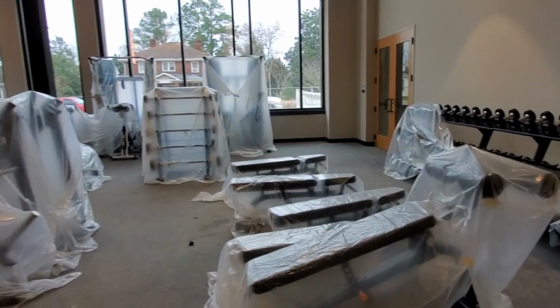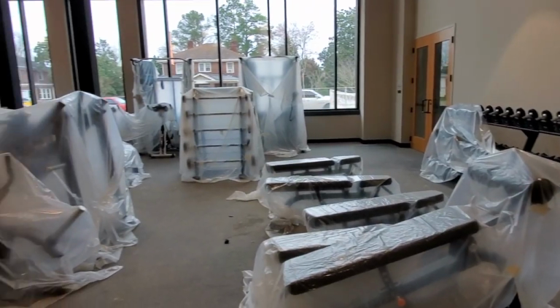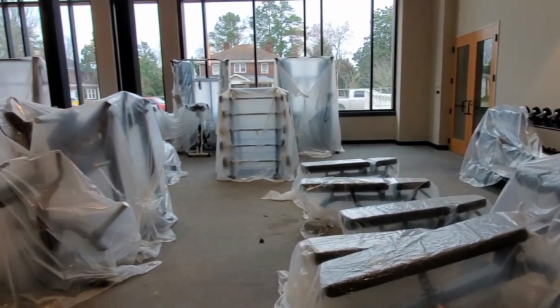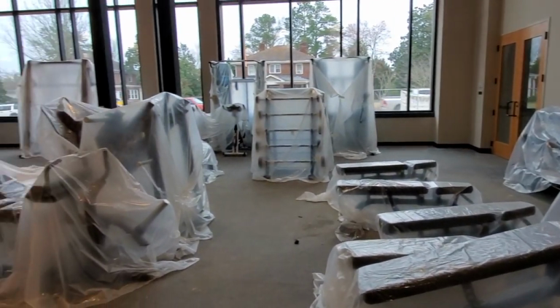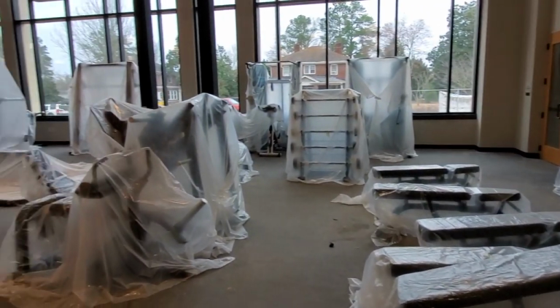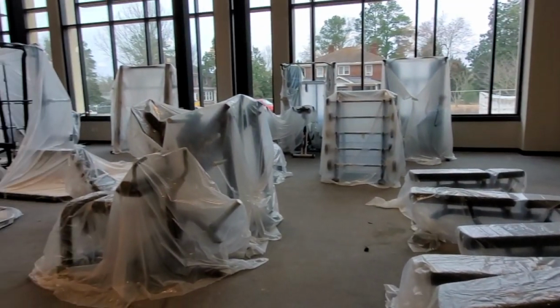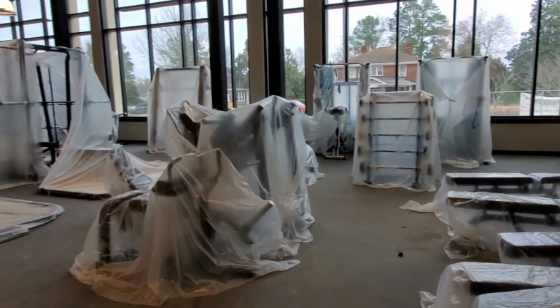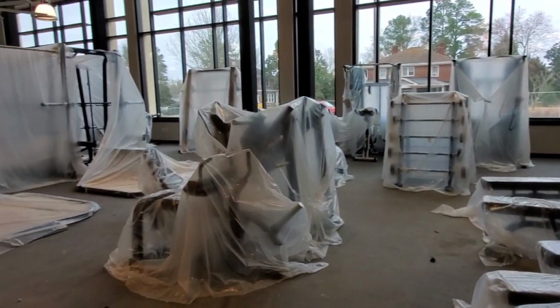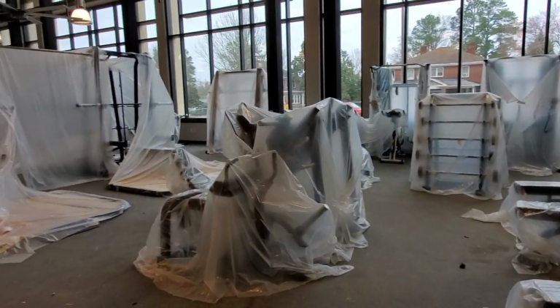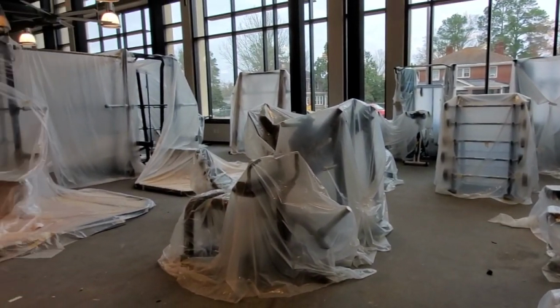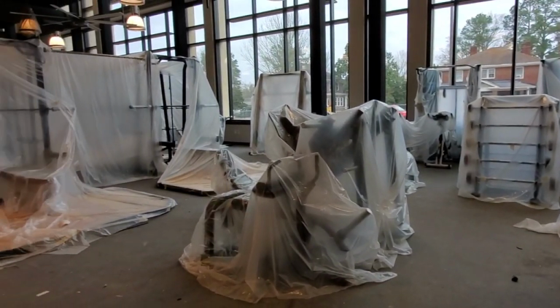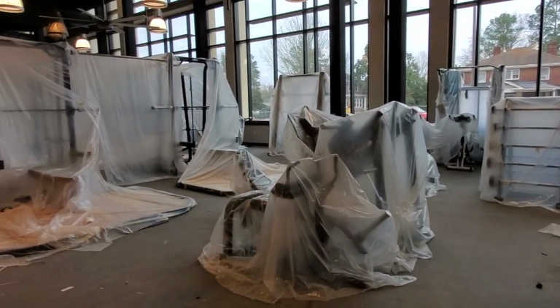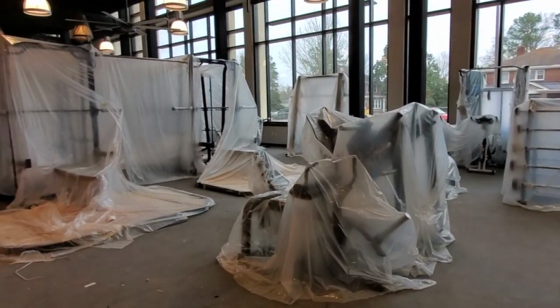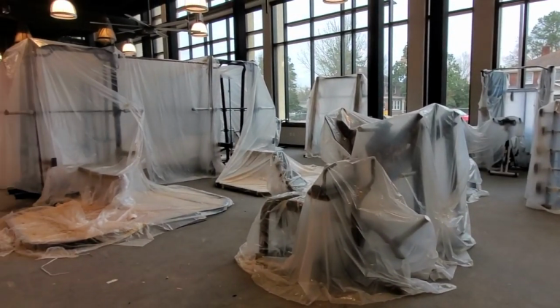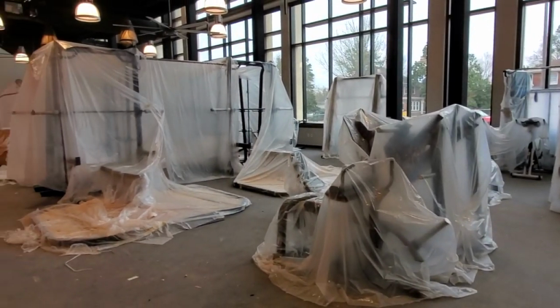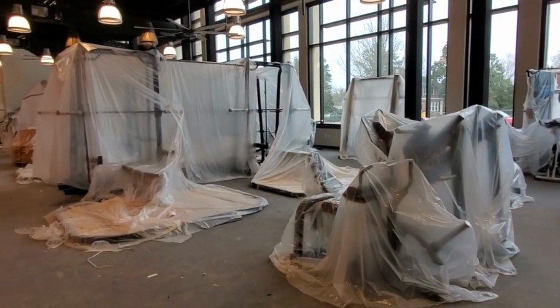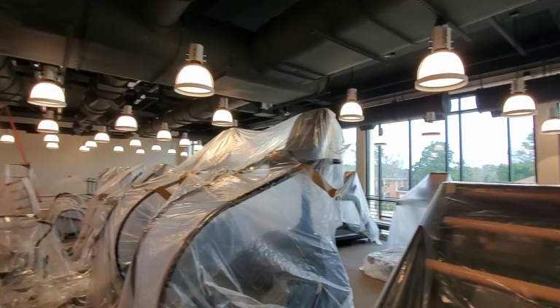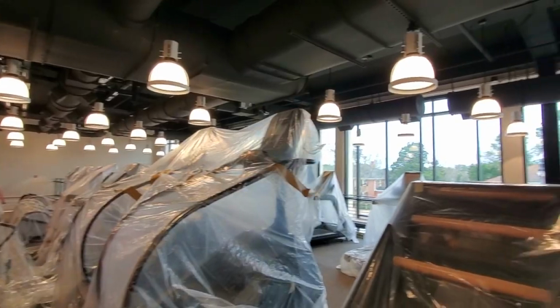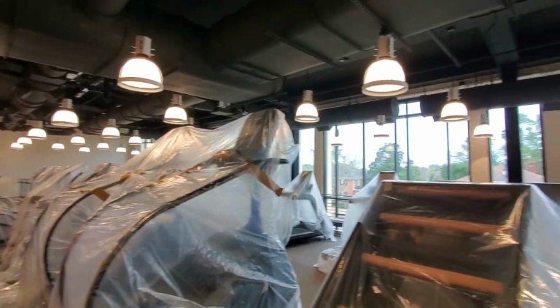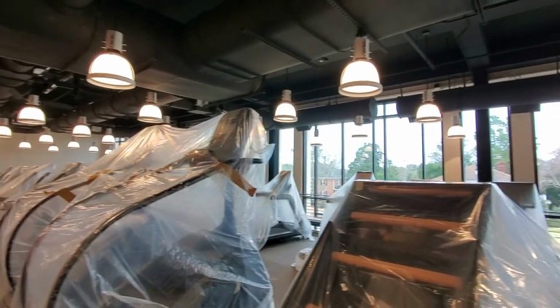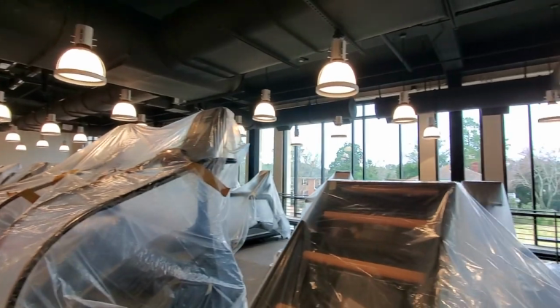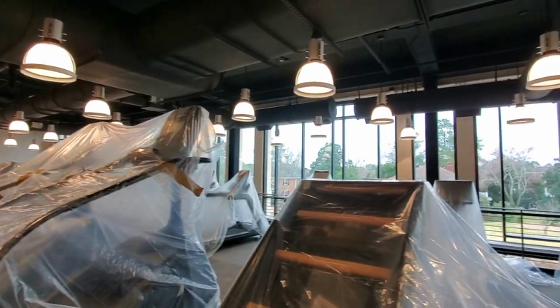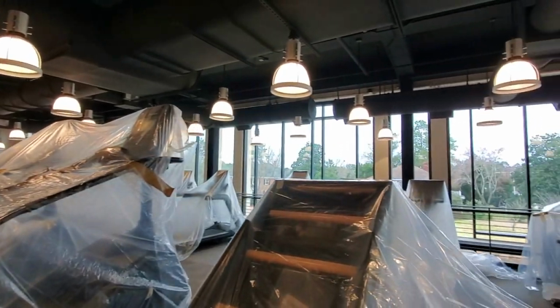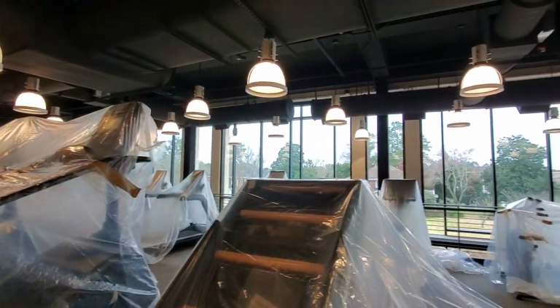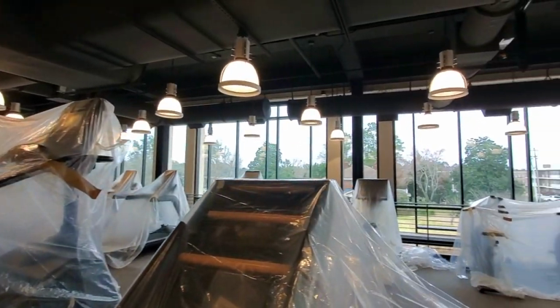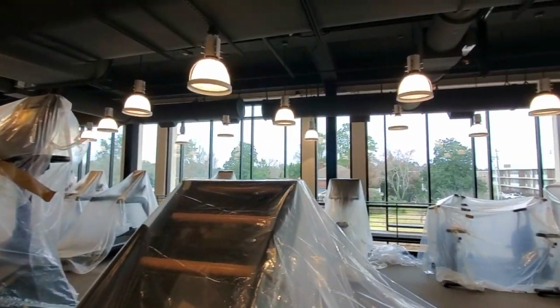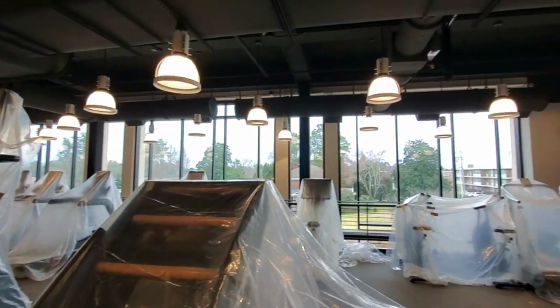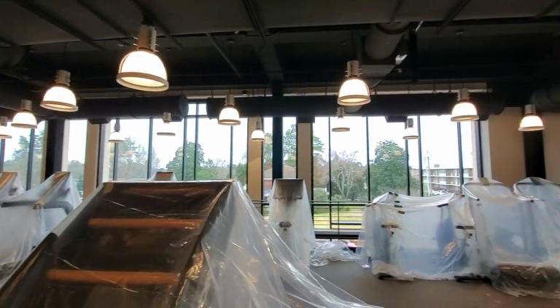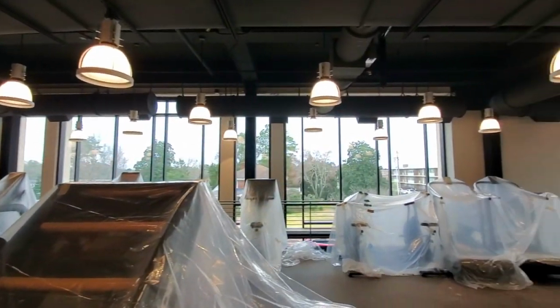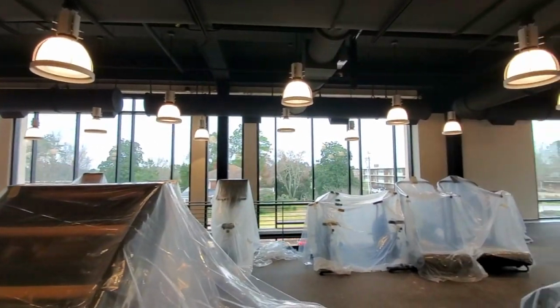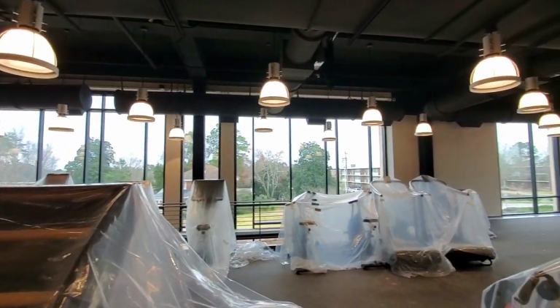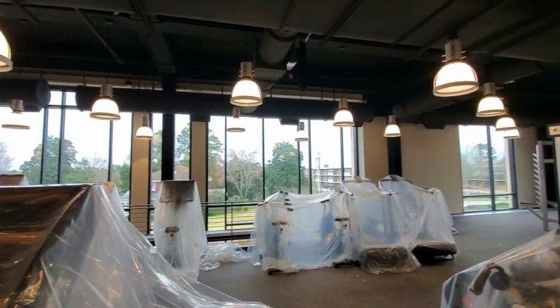Gym equipment is ready to be unwrapped on both stories of the two-story fitness center, and the ballroom lighting is now complete.